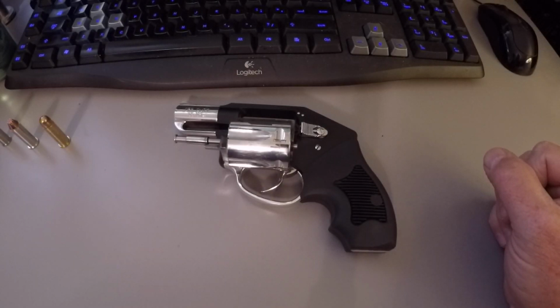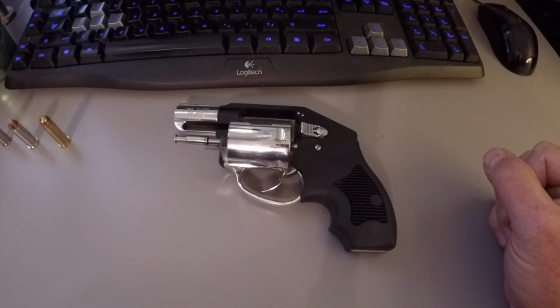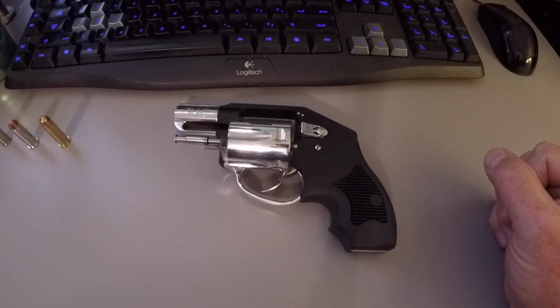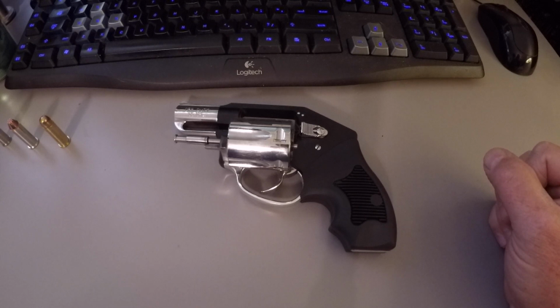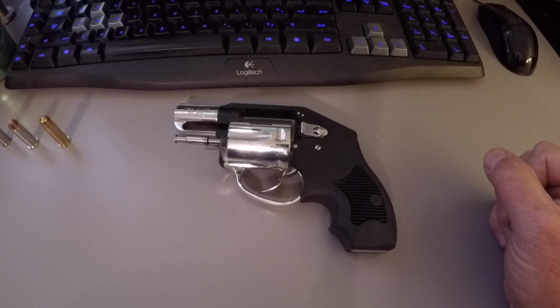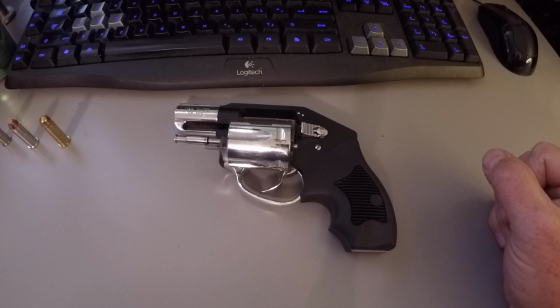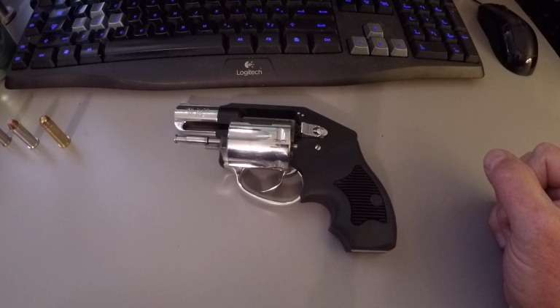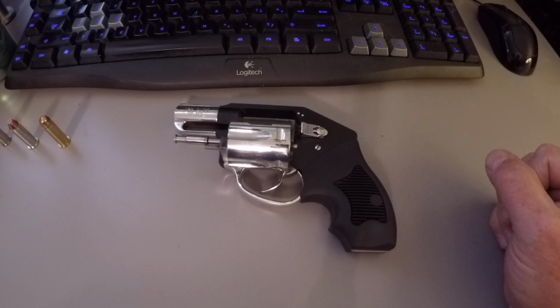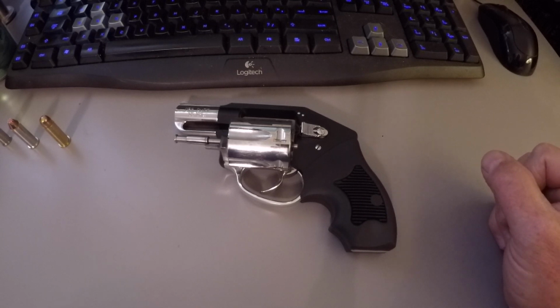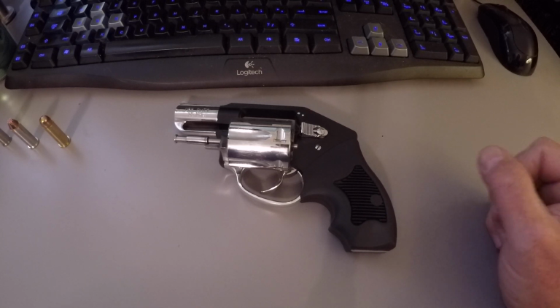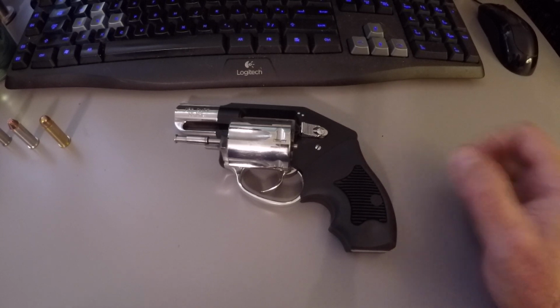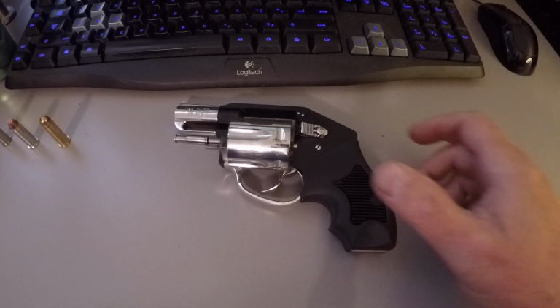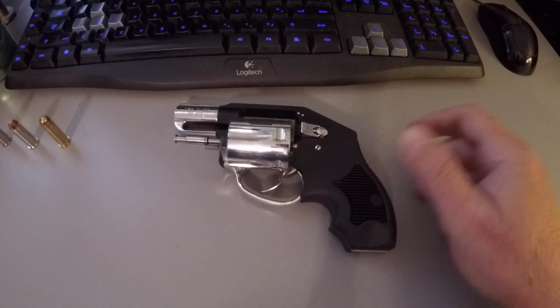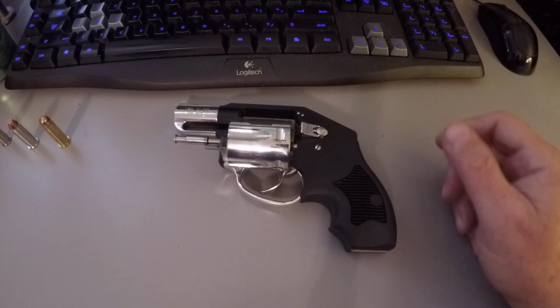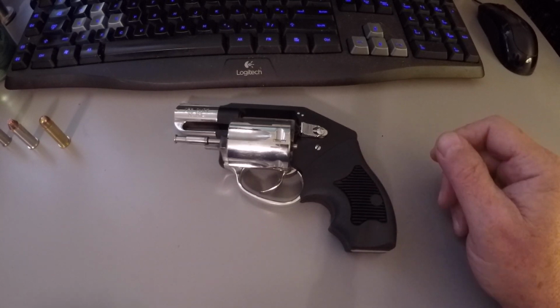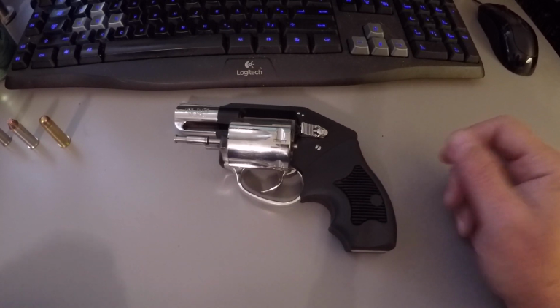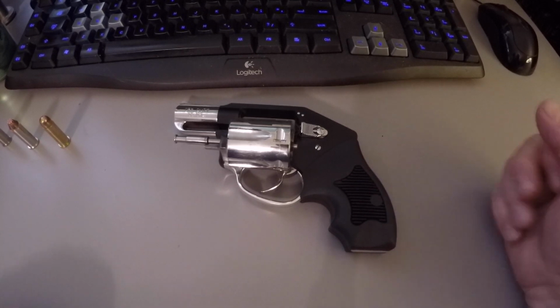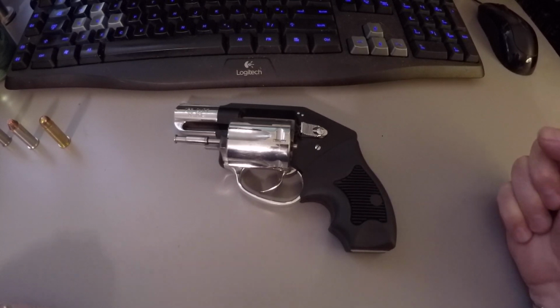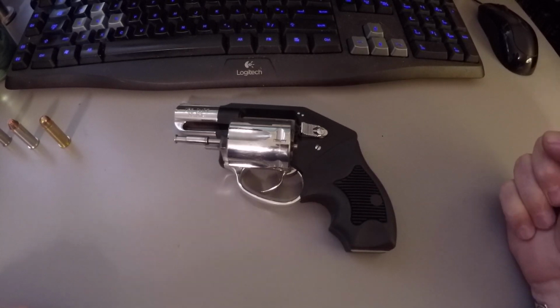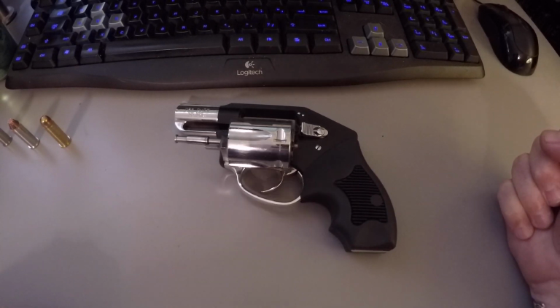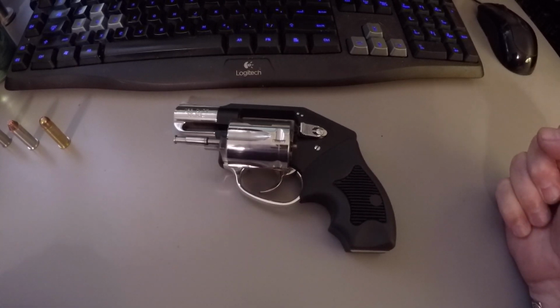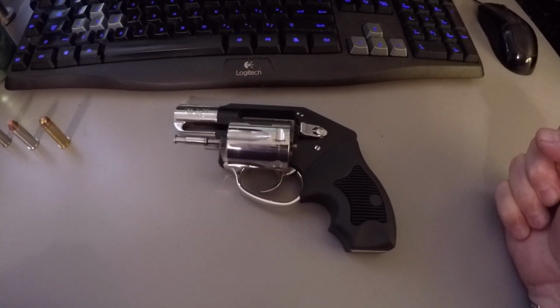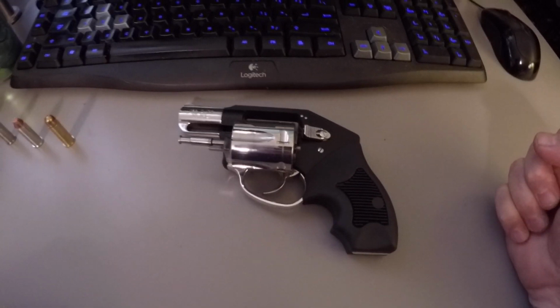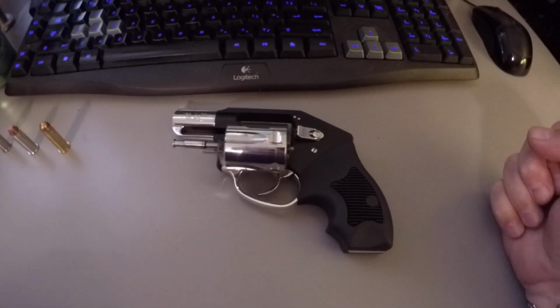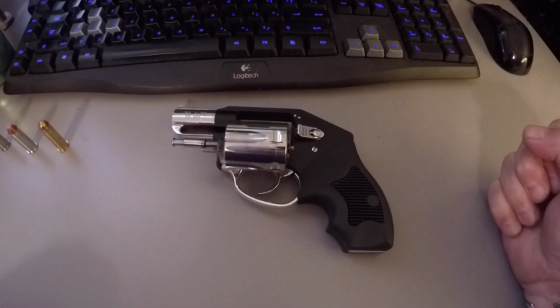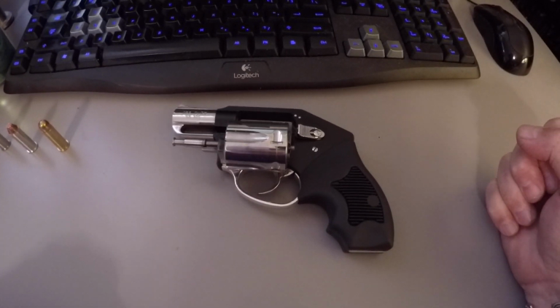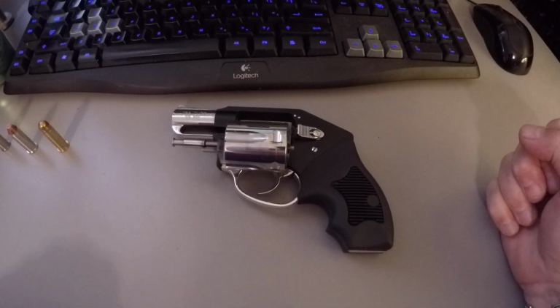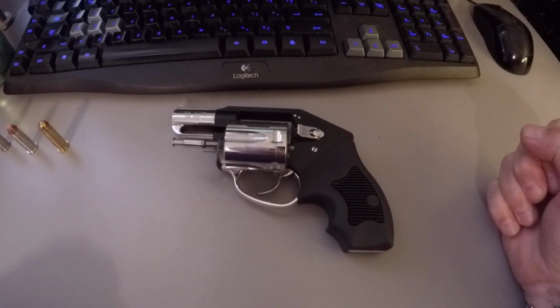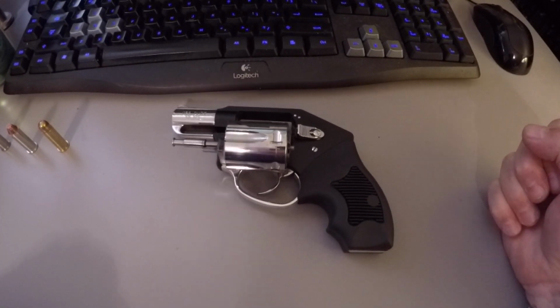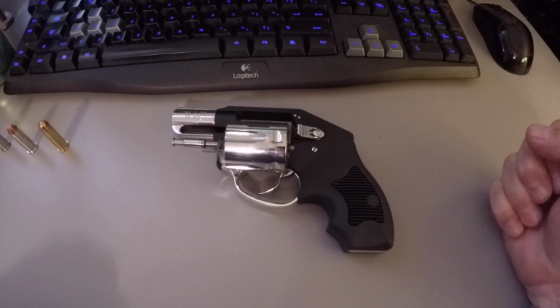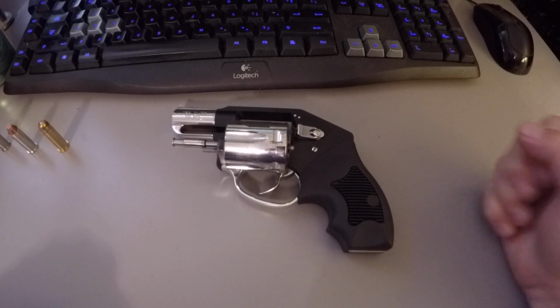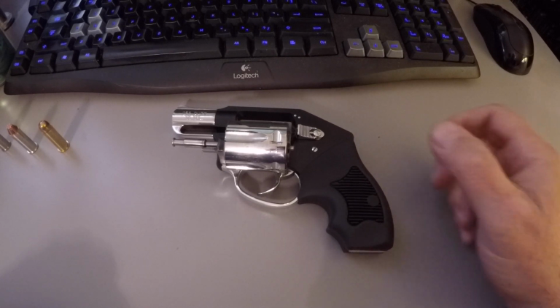Welcome to Warriors and Sheepdogs. Today we're going to talk about the Charter Arms Off Duty.